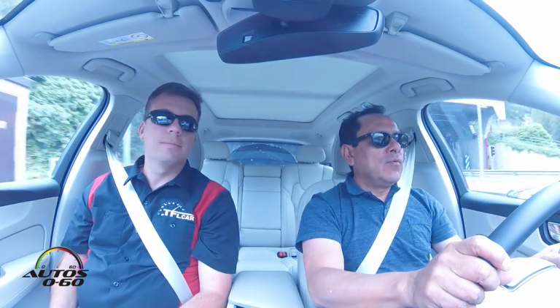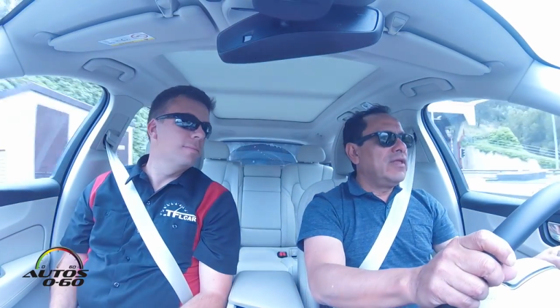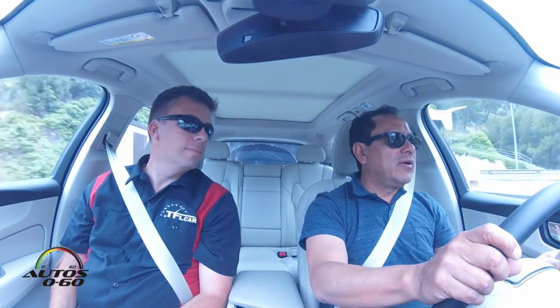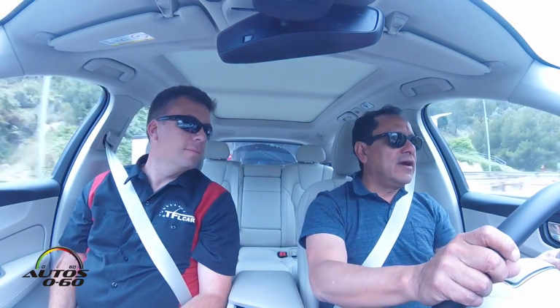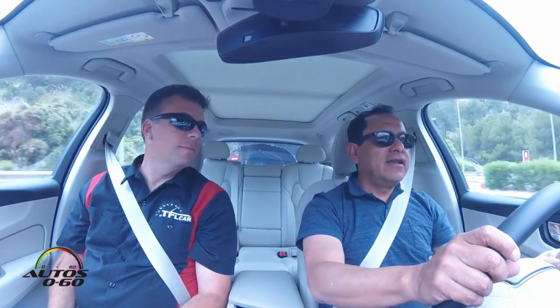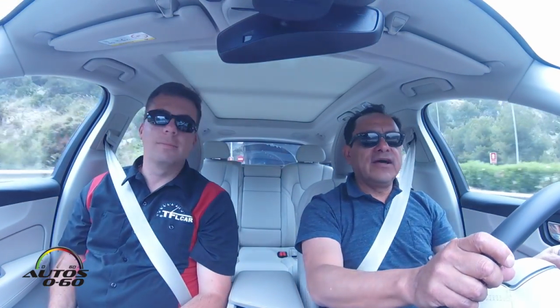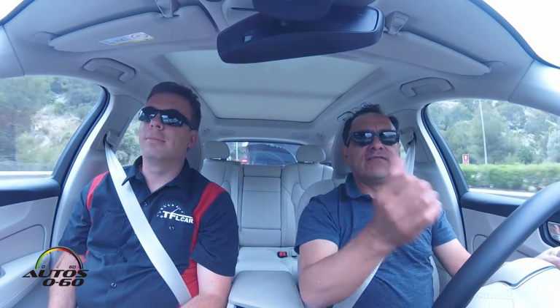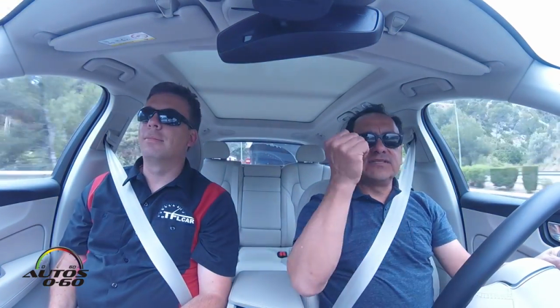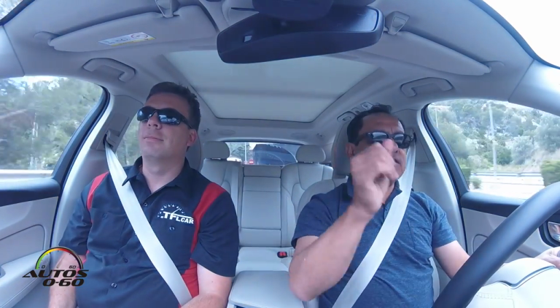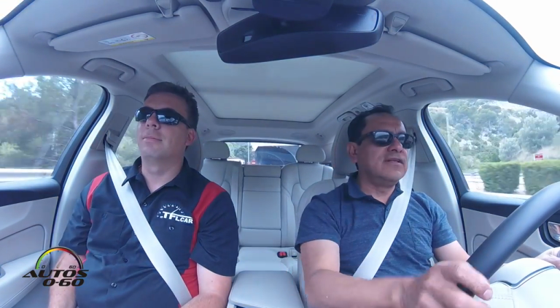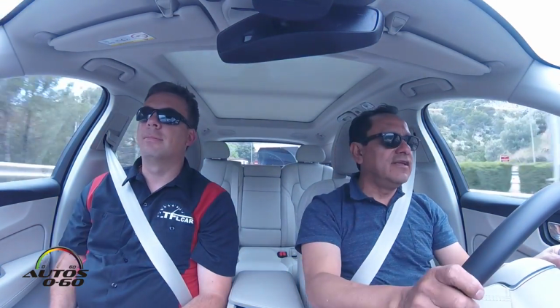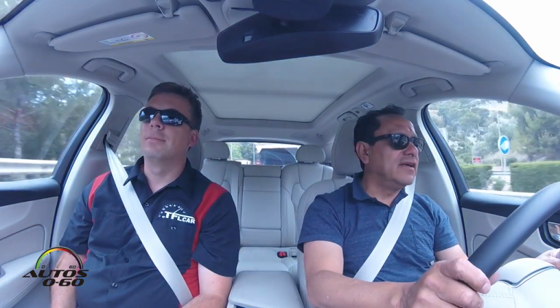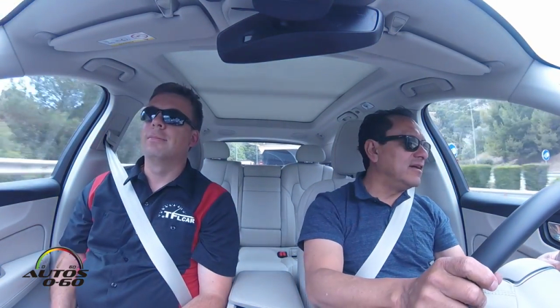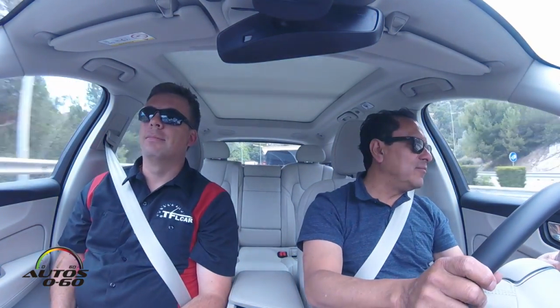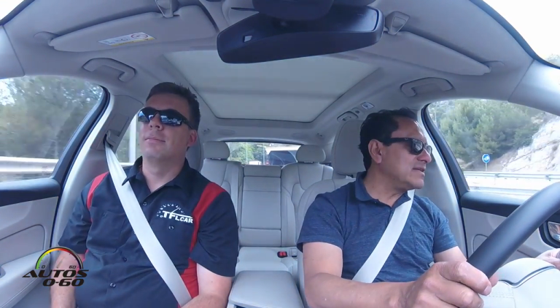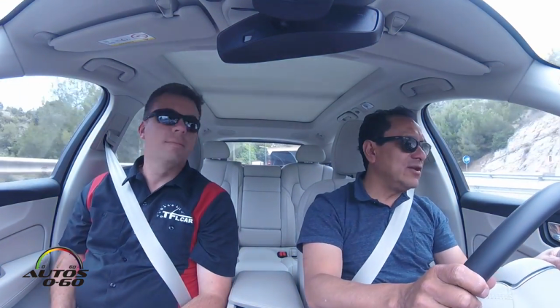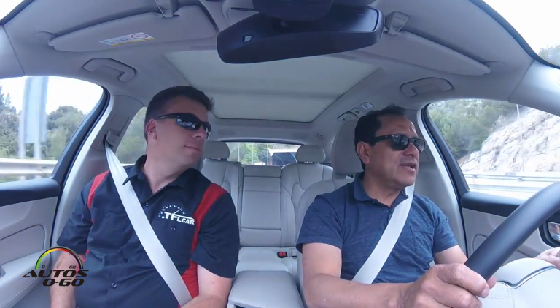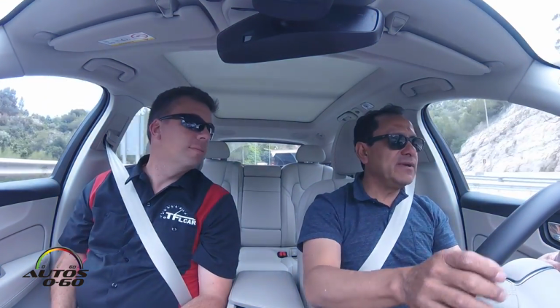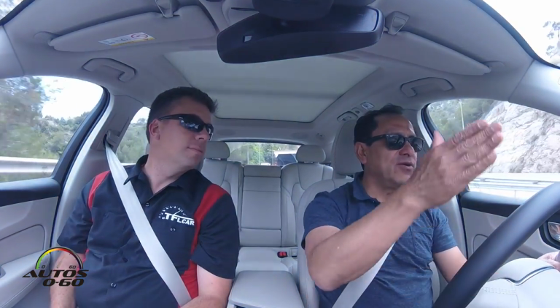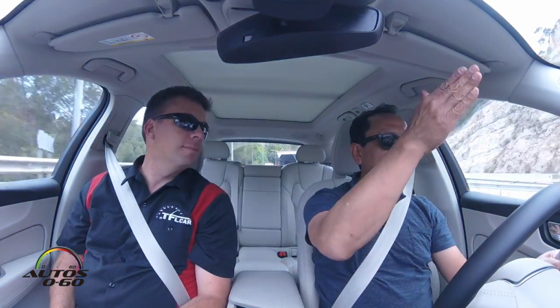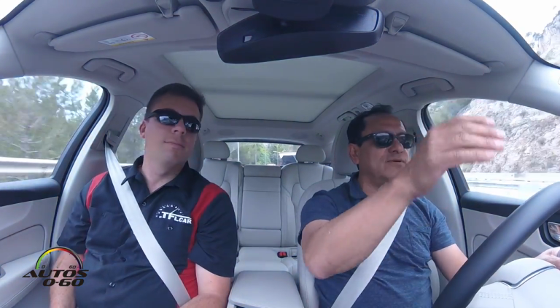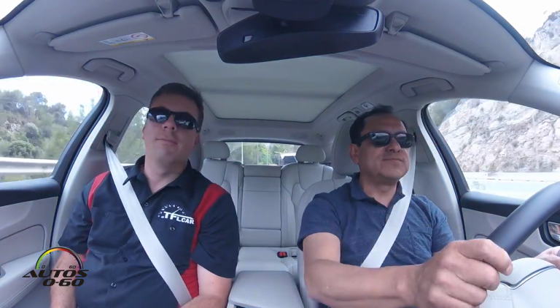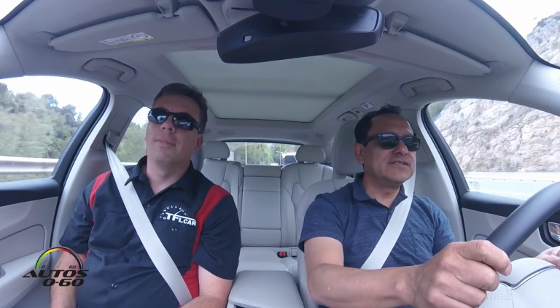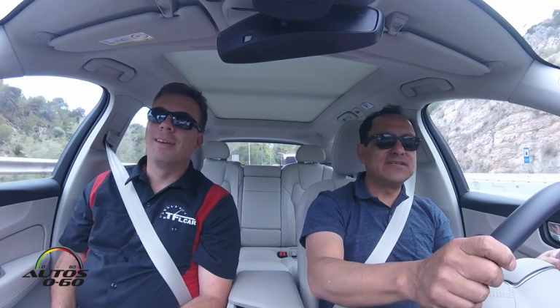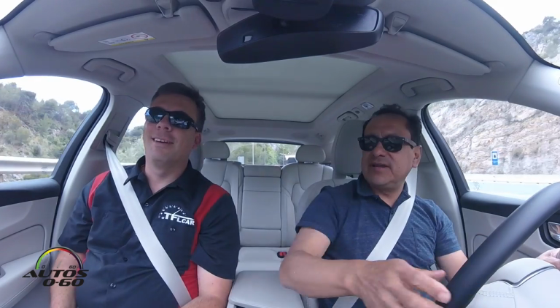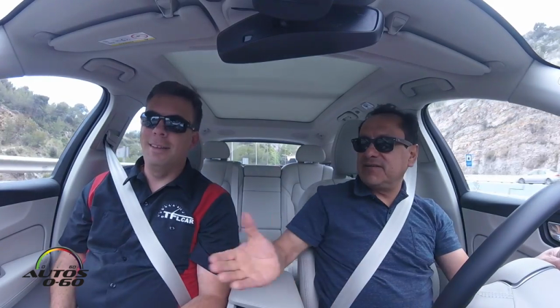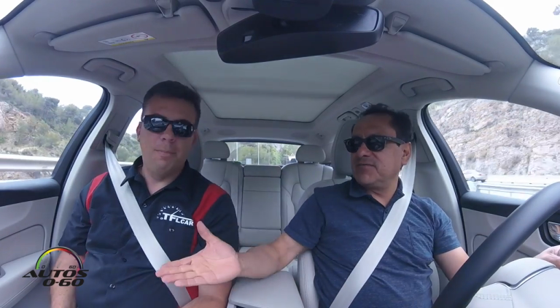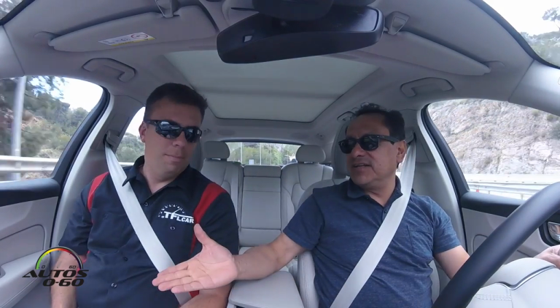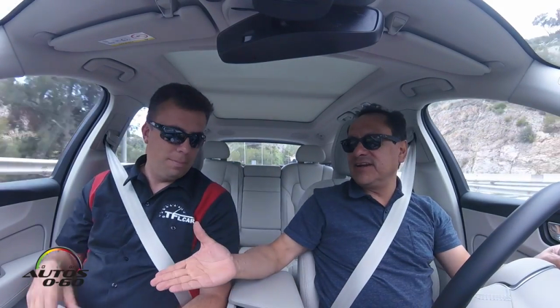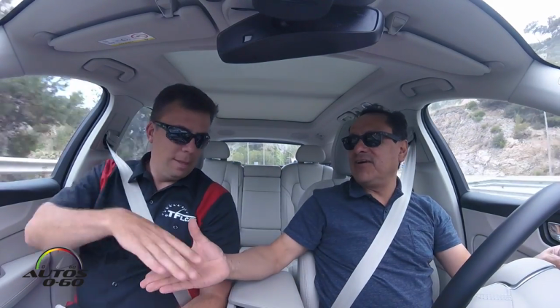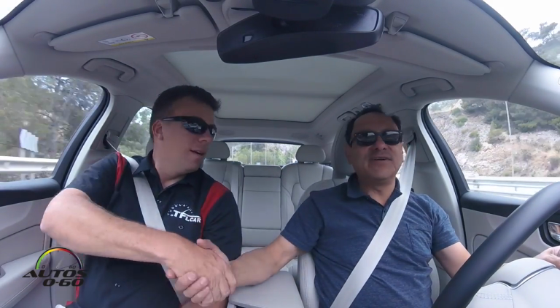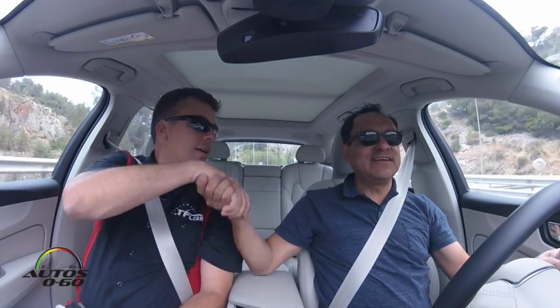Here we are getting out of a tunnel in Barcelona, Spain, going towards Barcelona. I'm here with Andre. How are you, Andre?